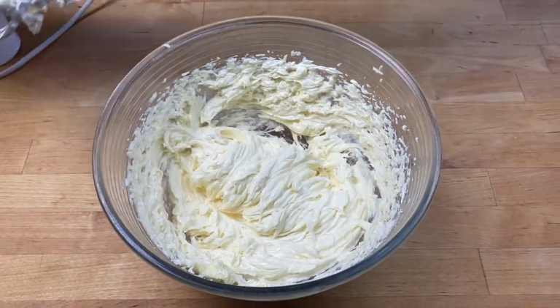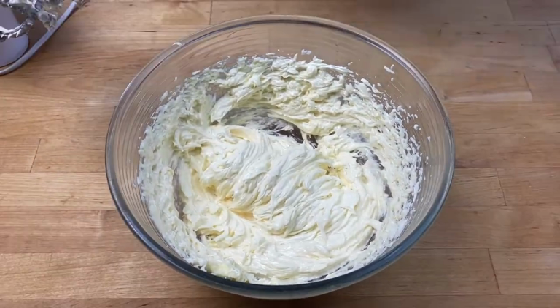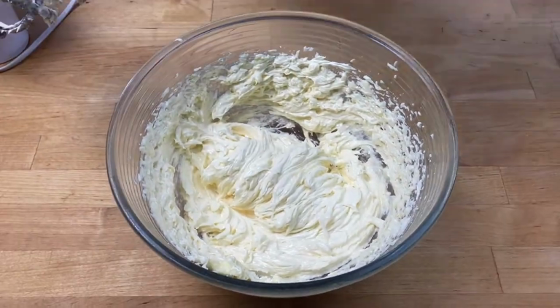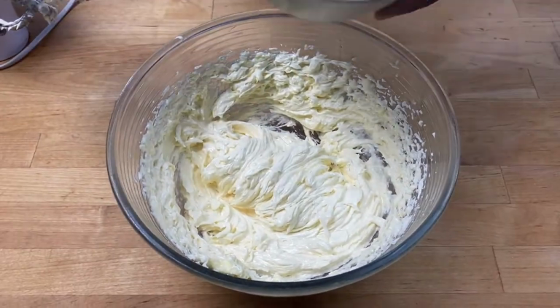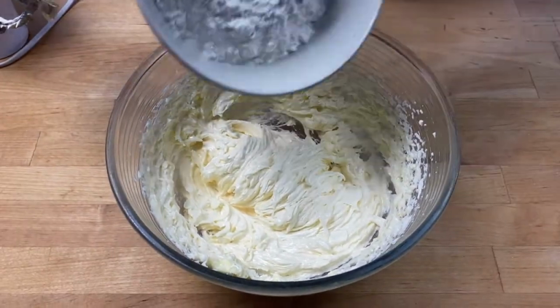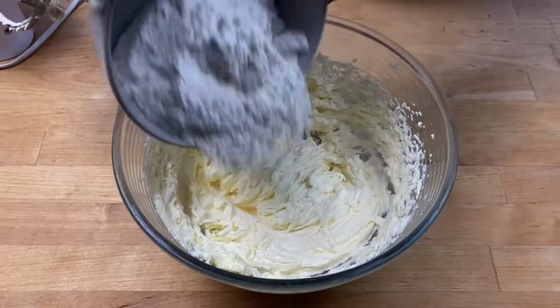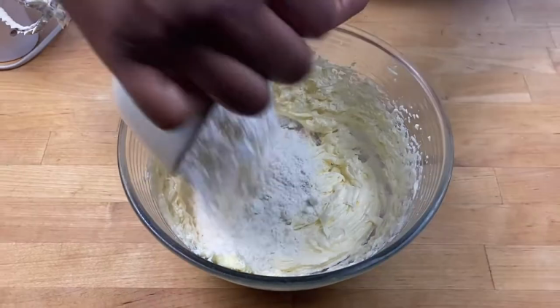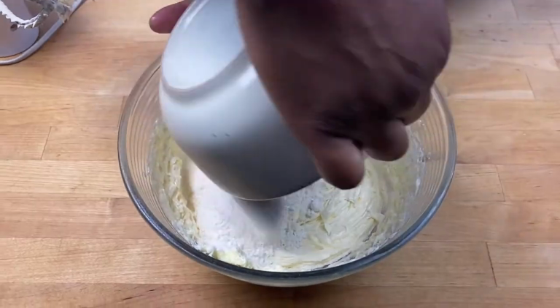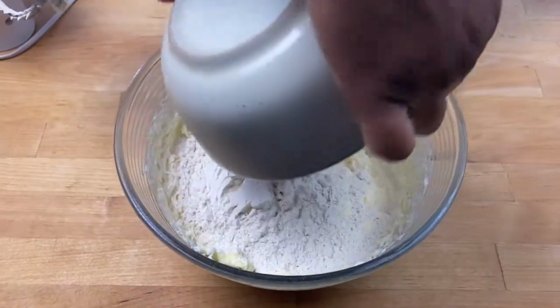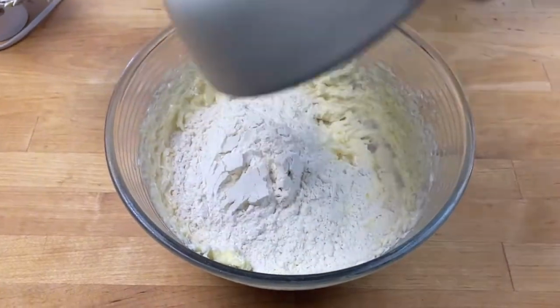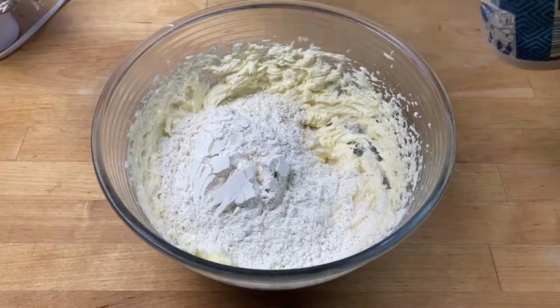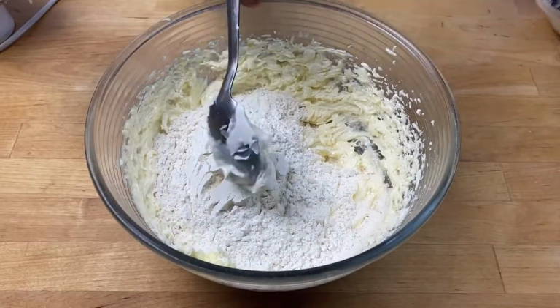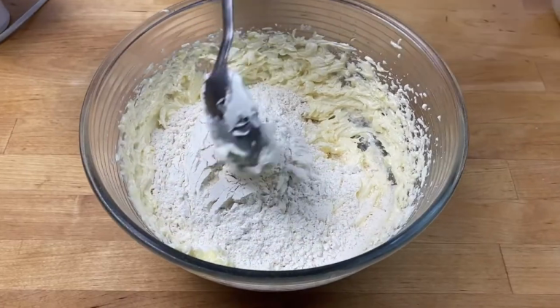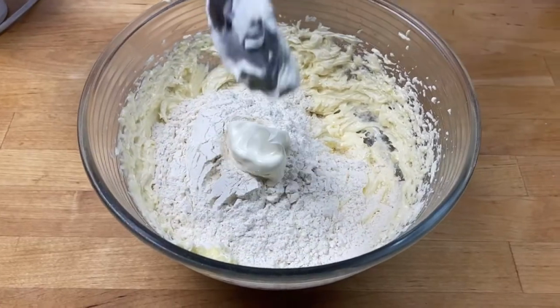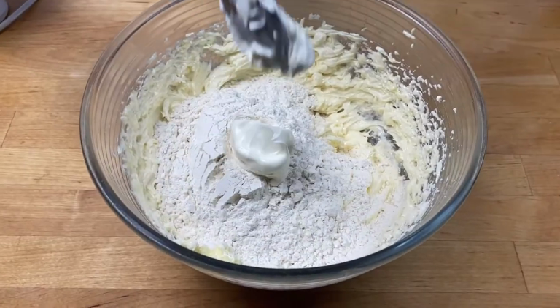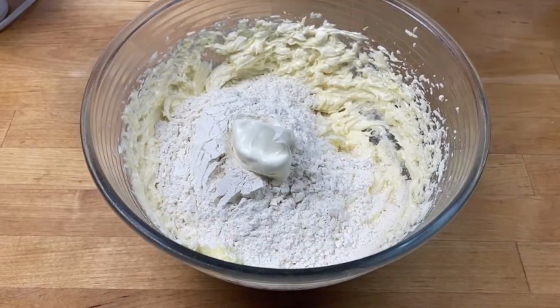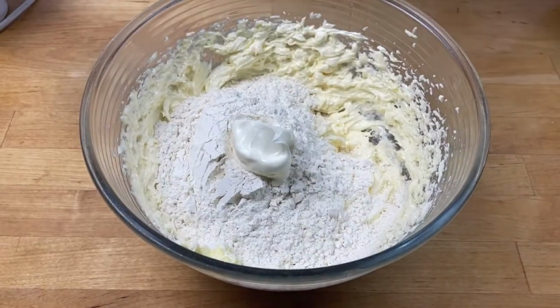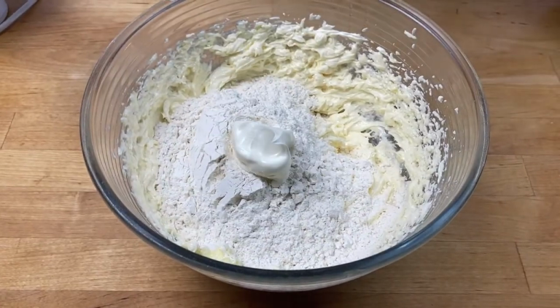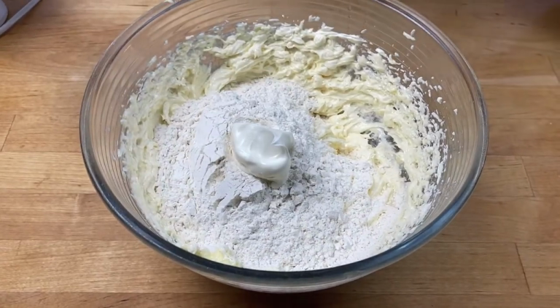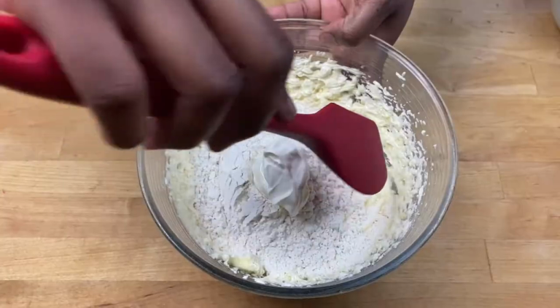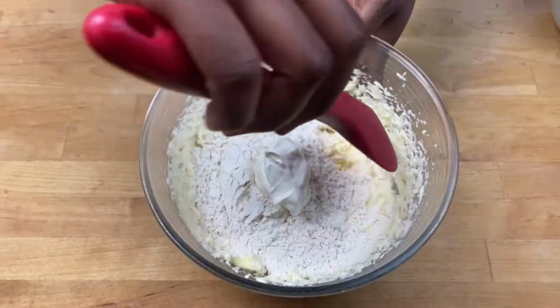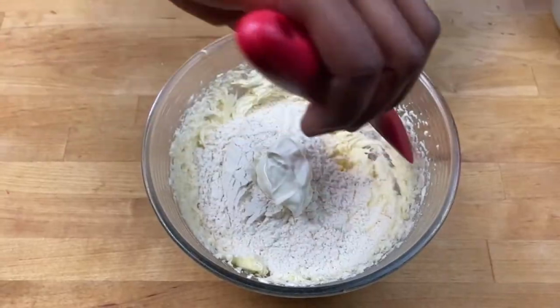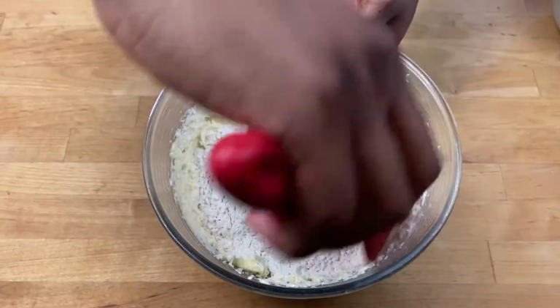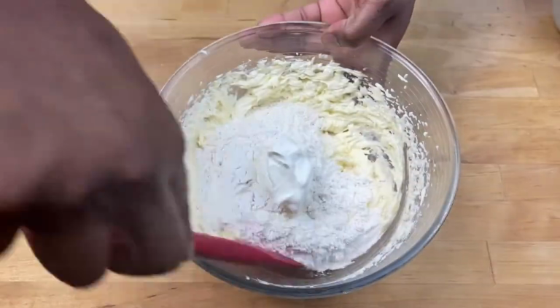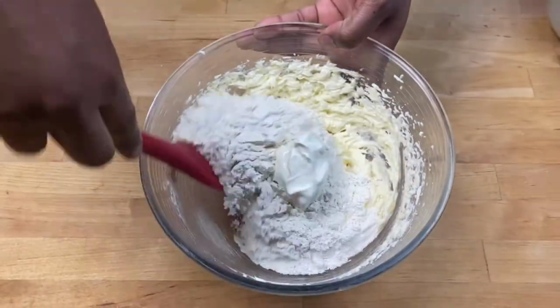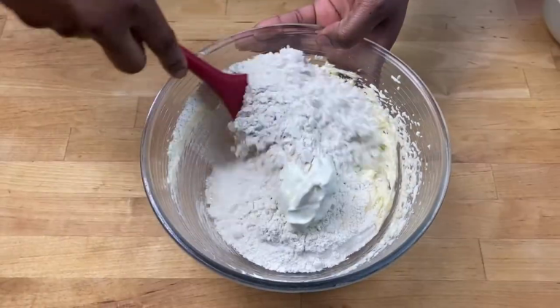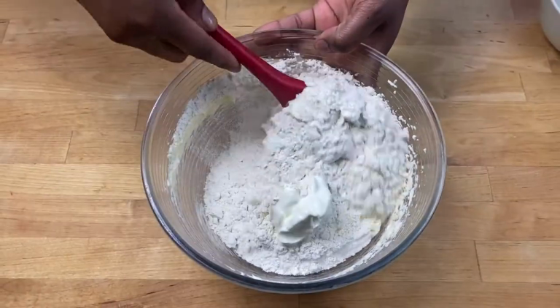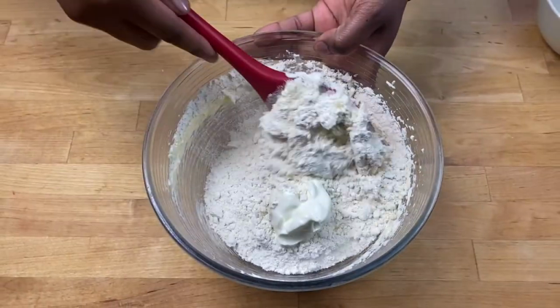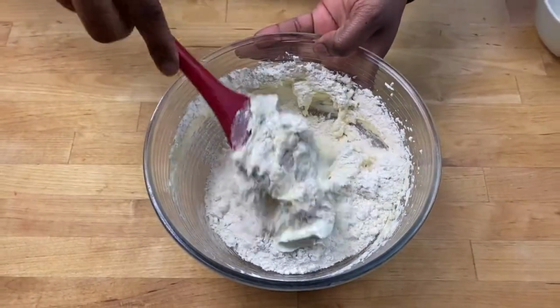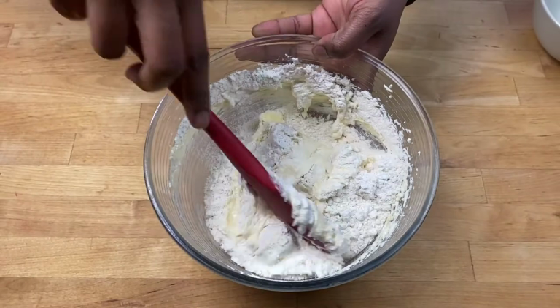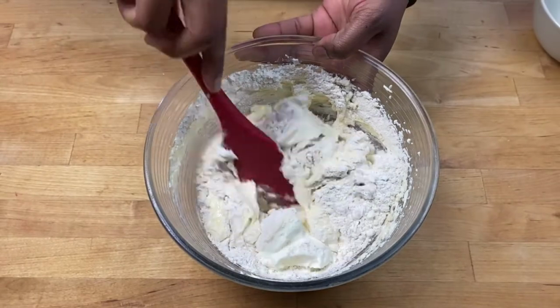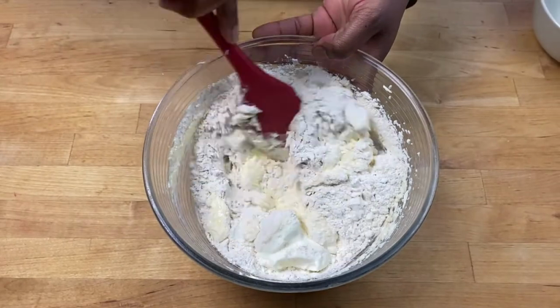Now add in my flour and some plain yogurt, then I'm going to fold this in with my spatula.